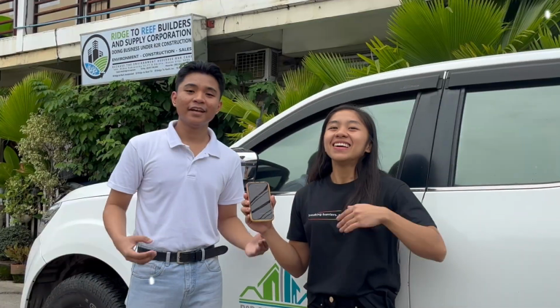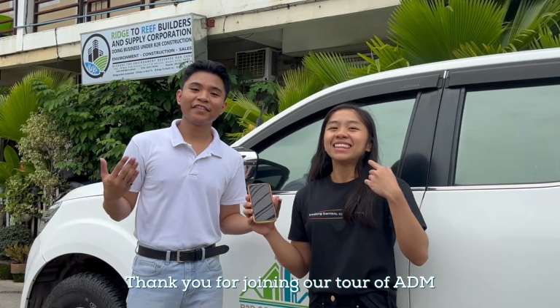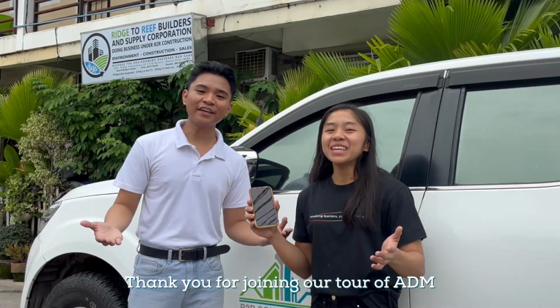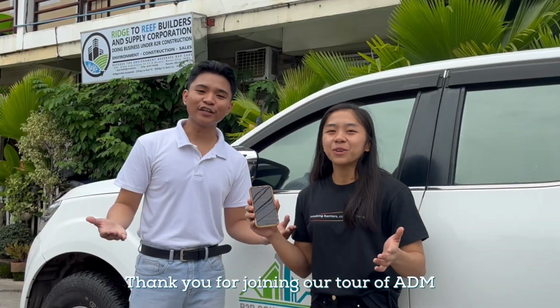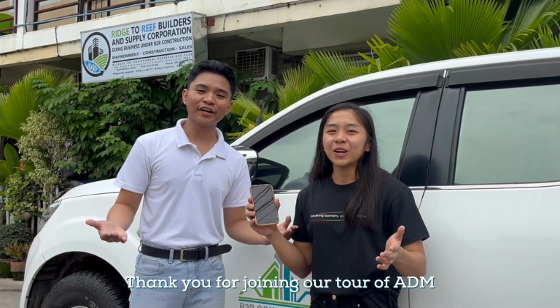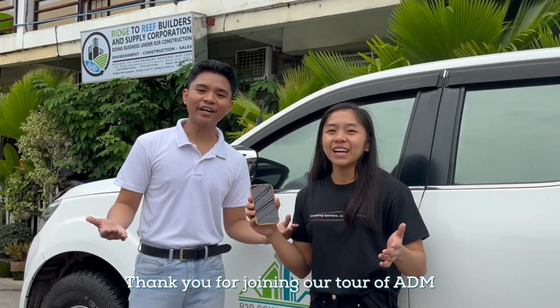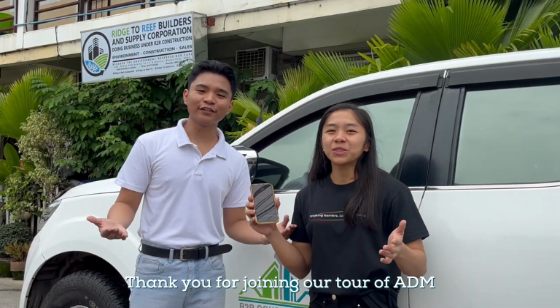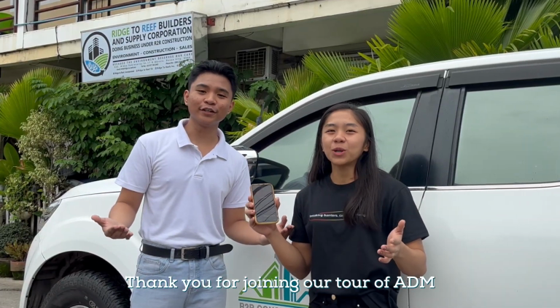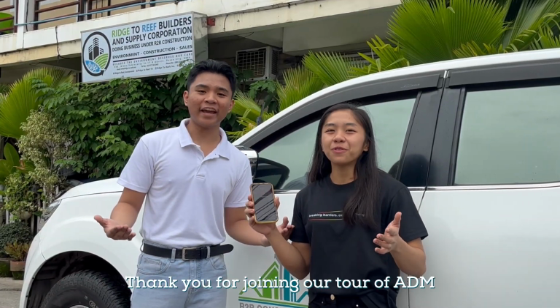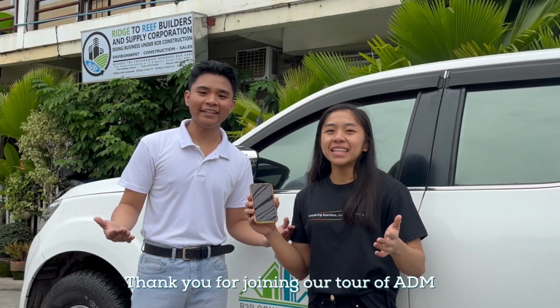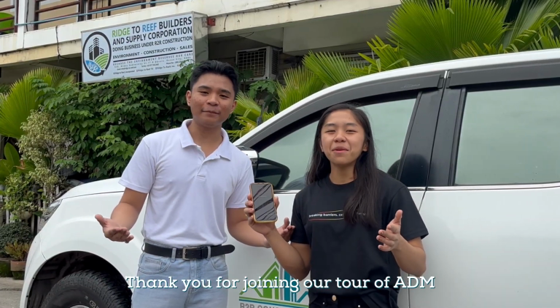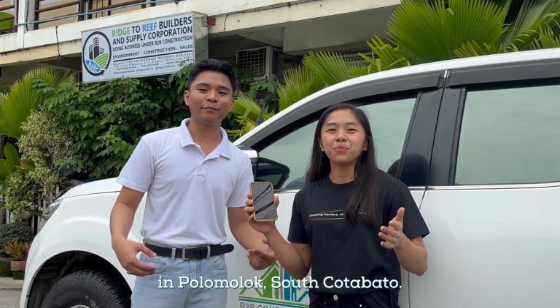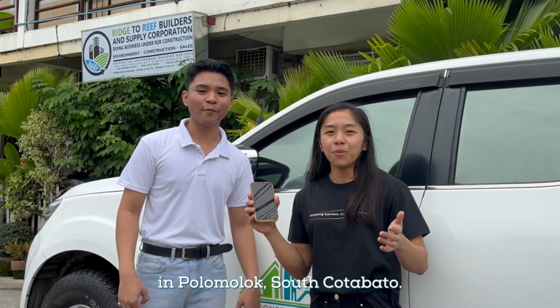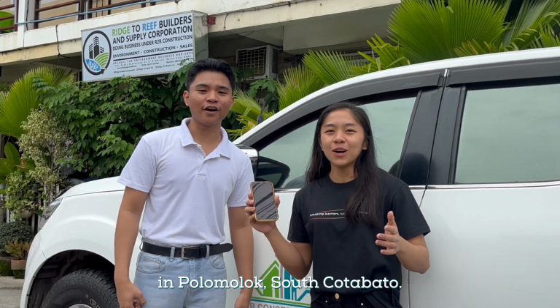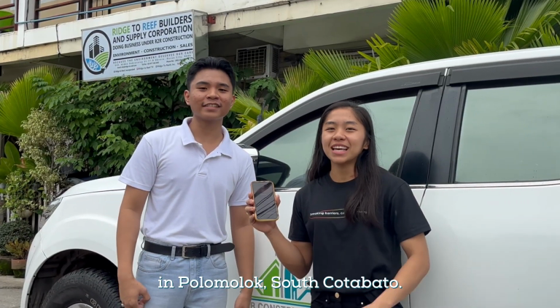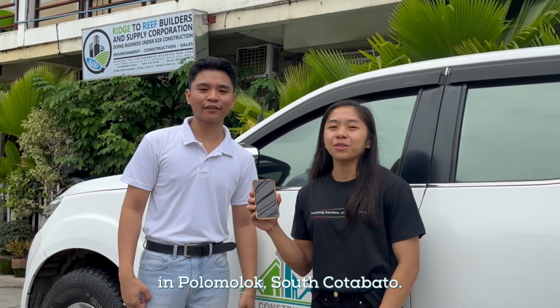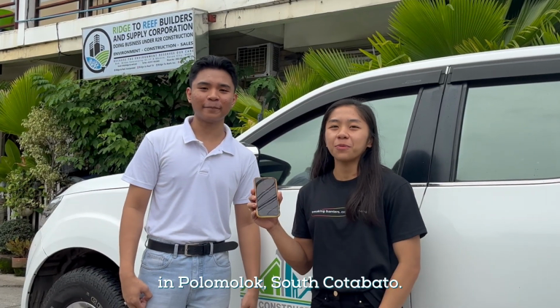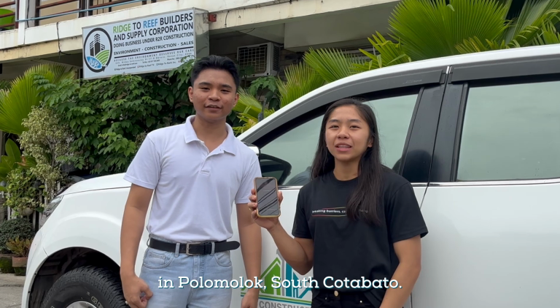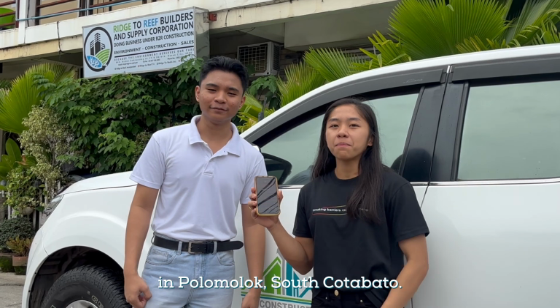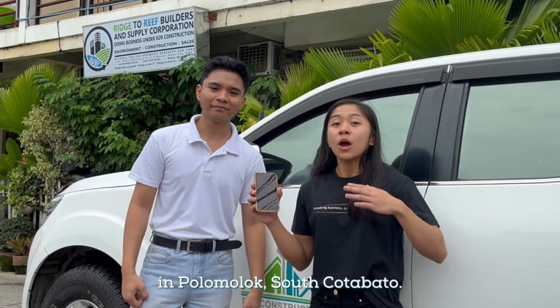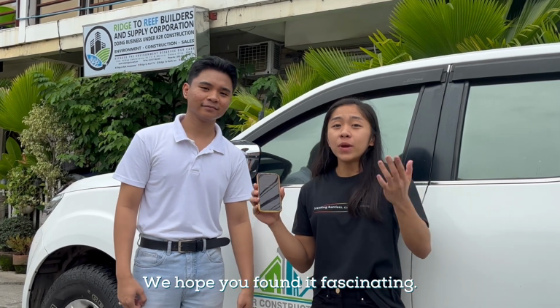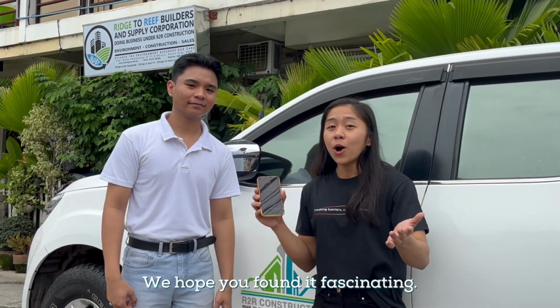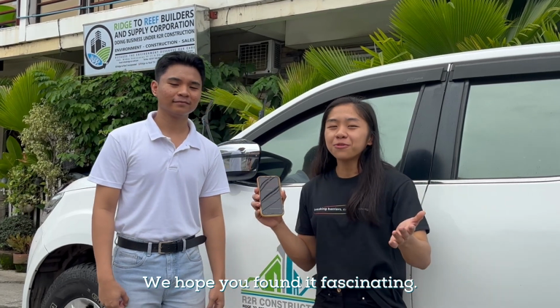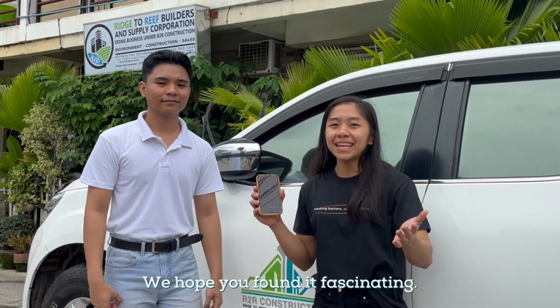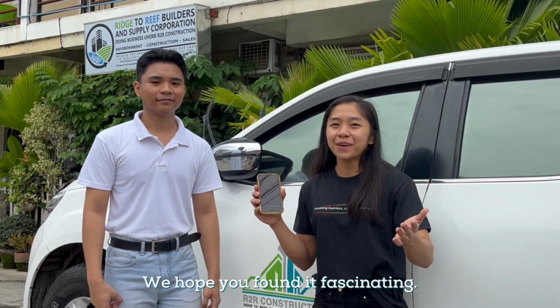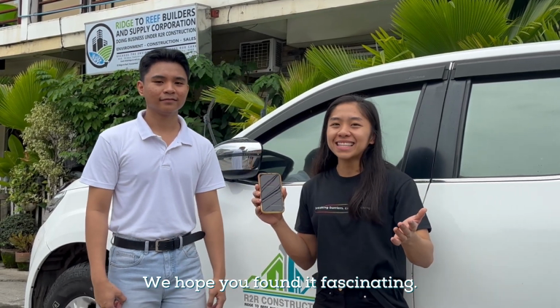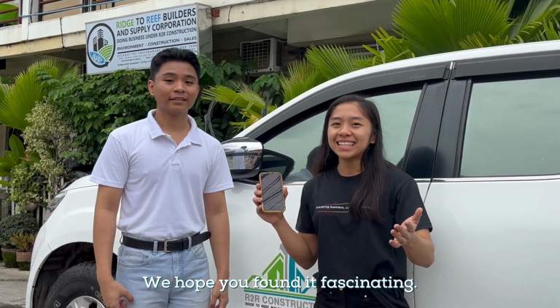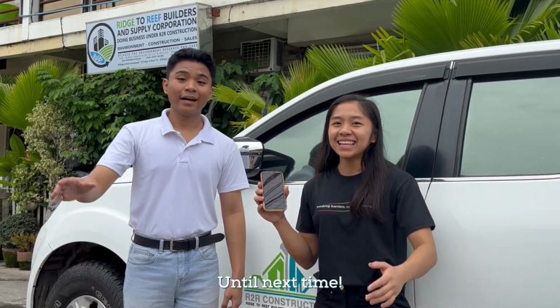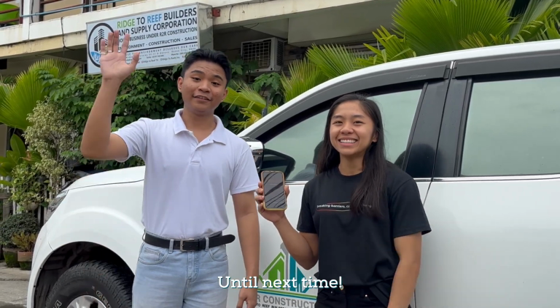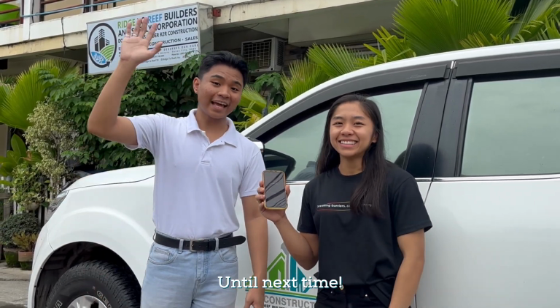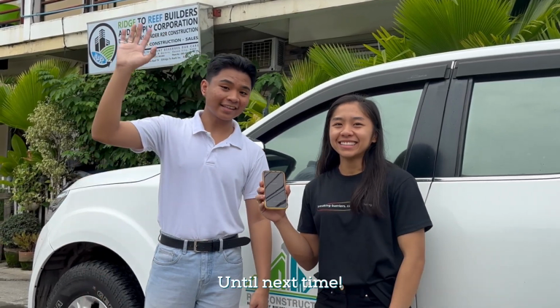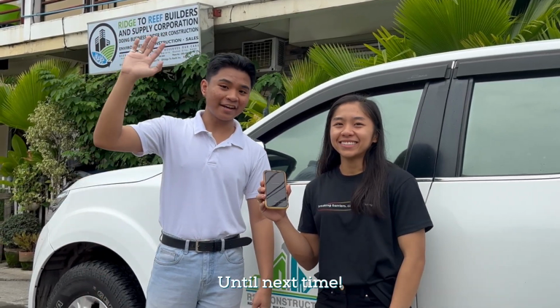Thank you for joining our tour of ADM in Palomaloc, South Cotabato. We hope you found it fascinating. Until next time.